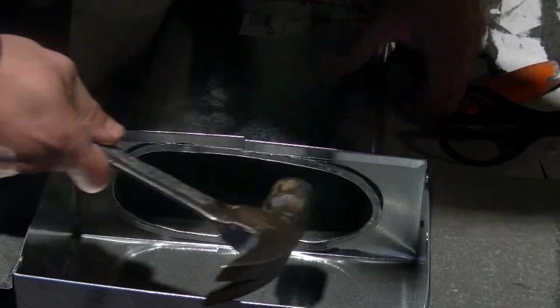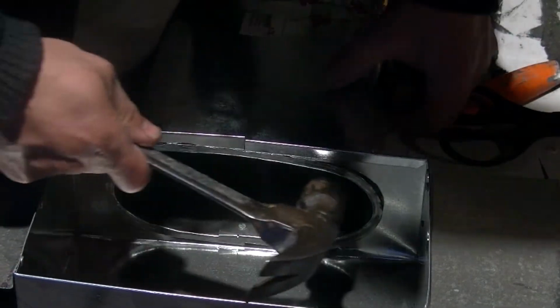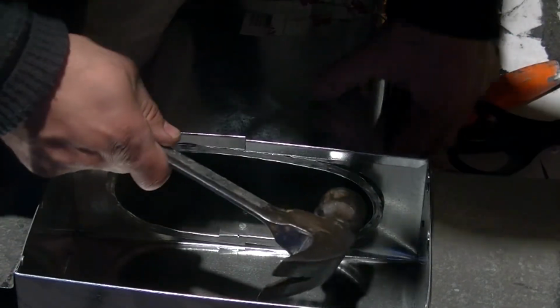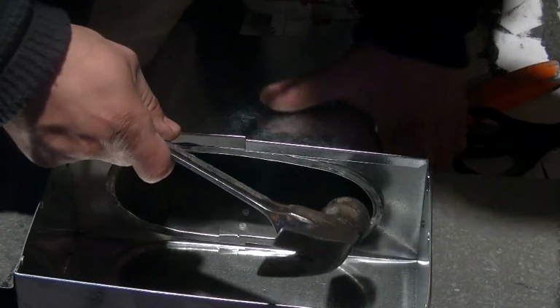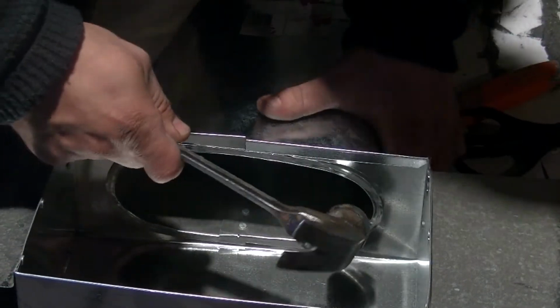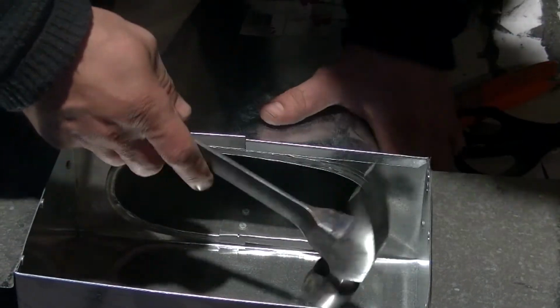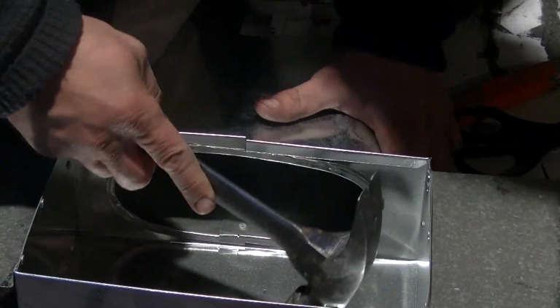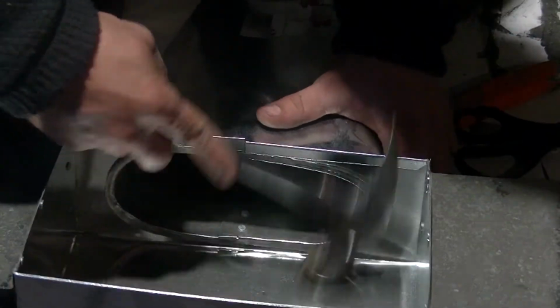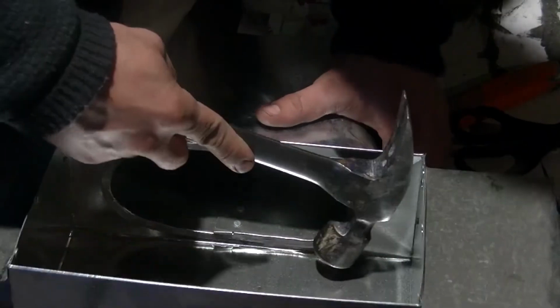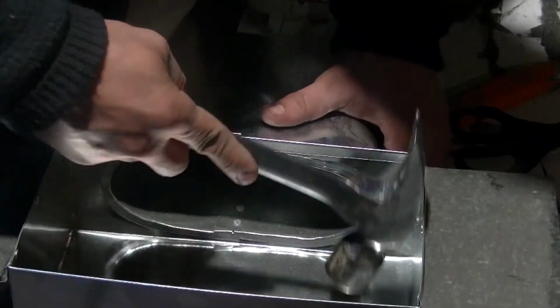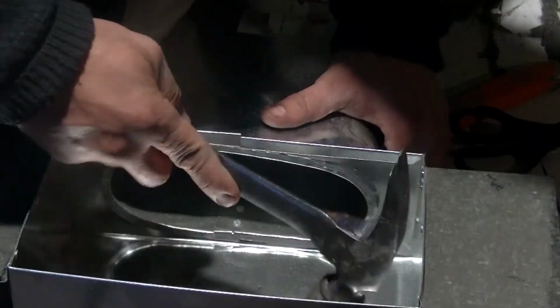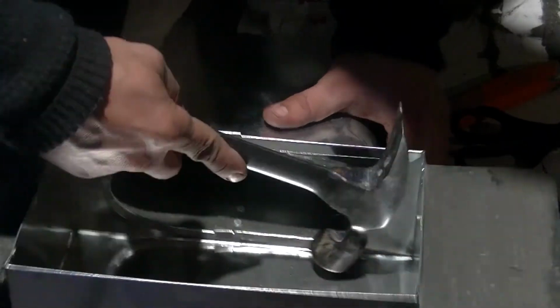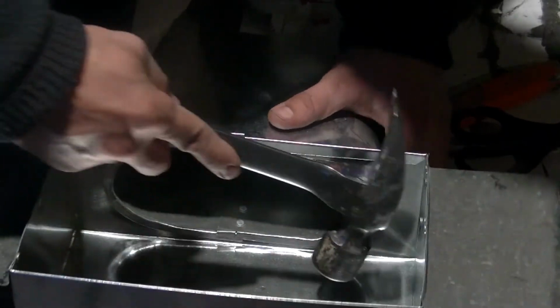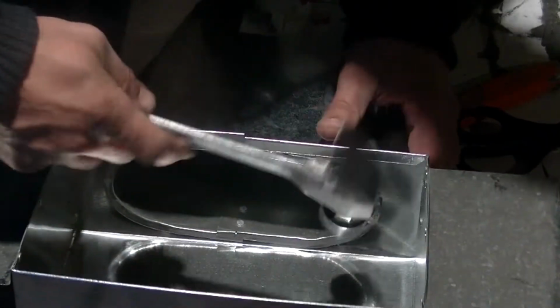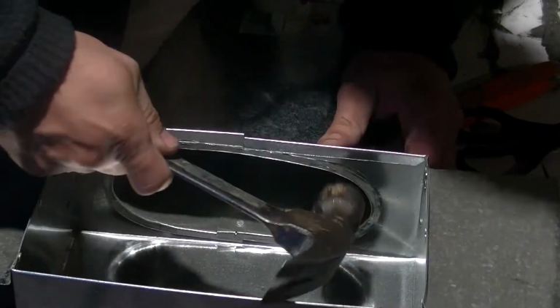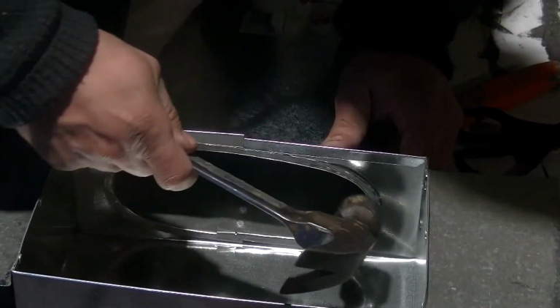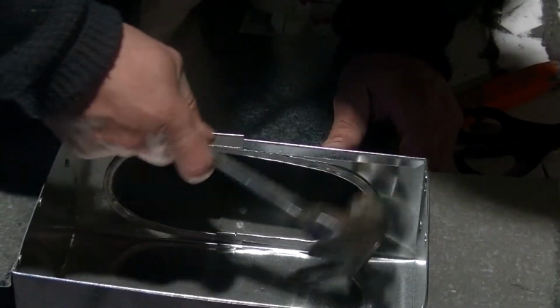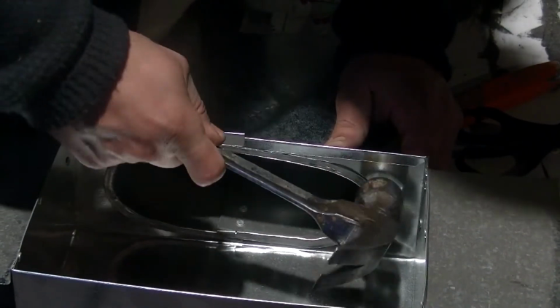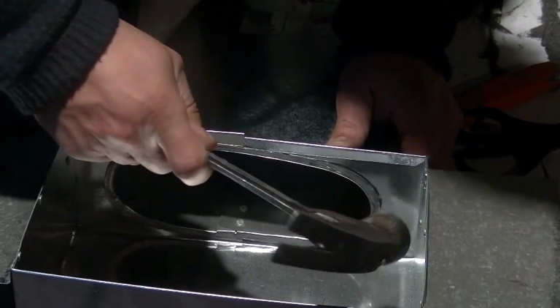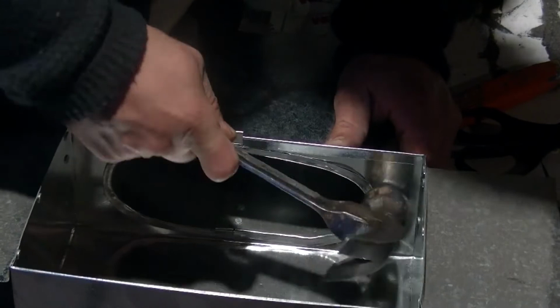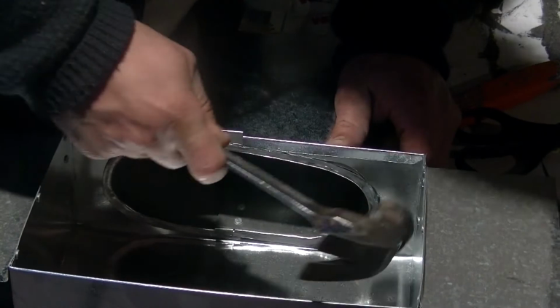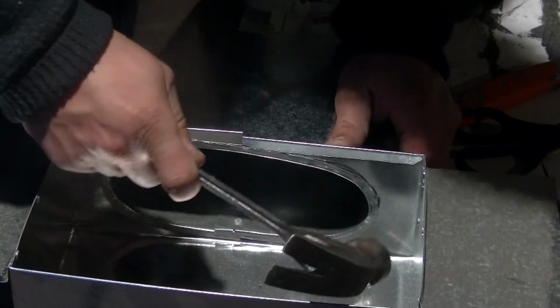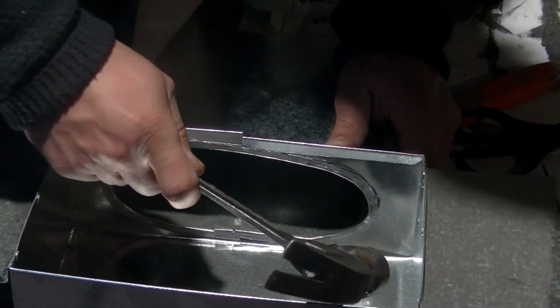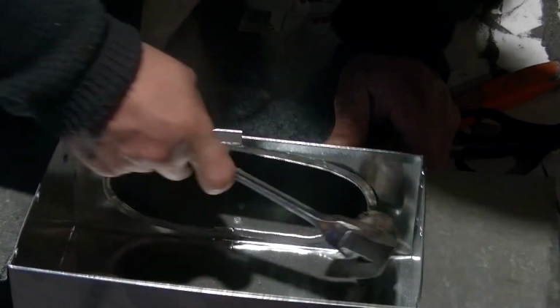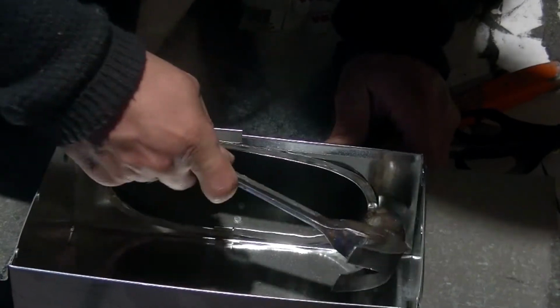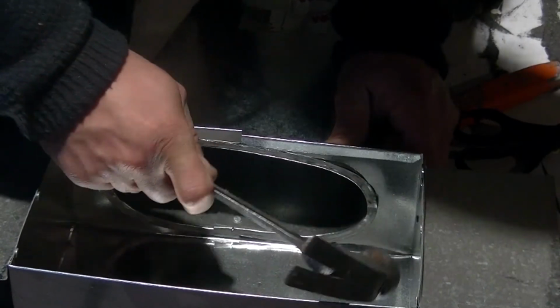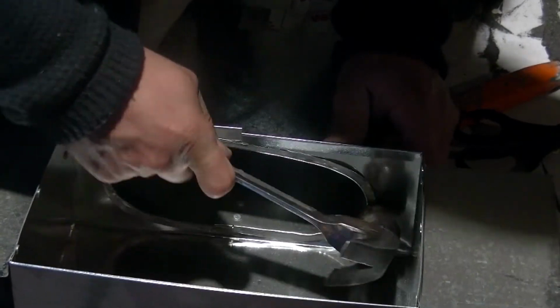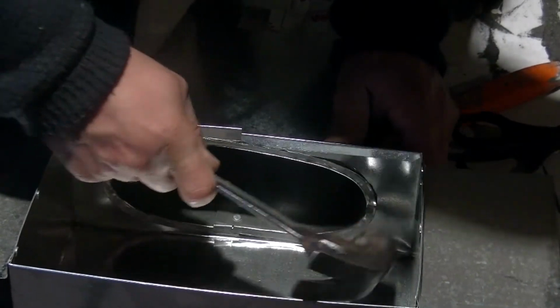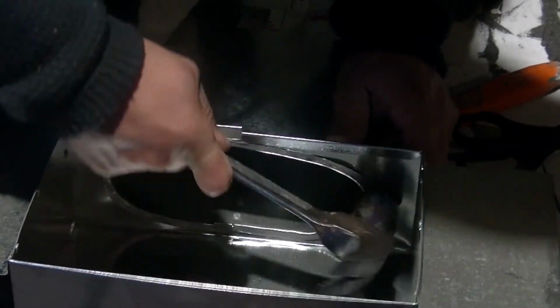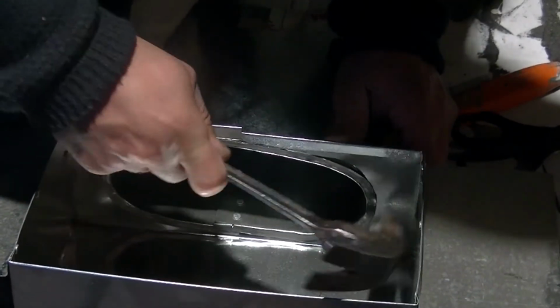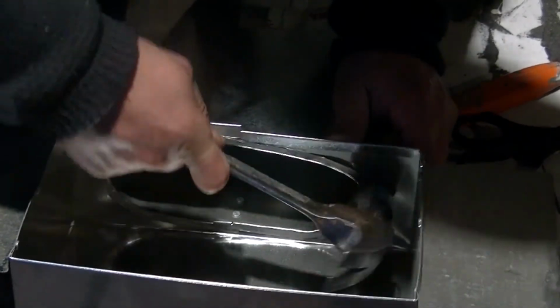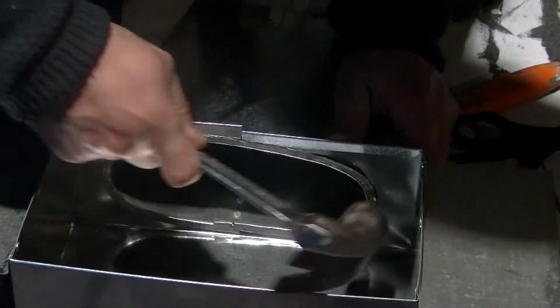Even though these are factory, I still like to tighten them up with sheet metal screws.